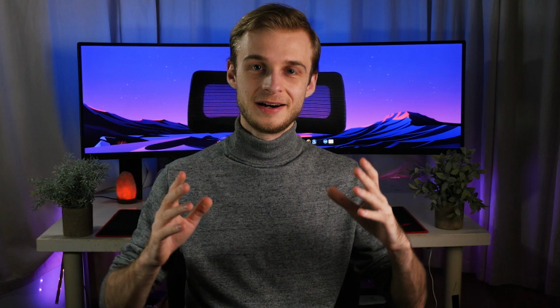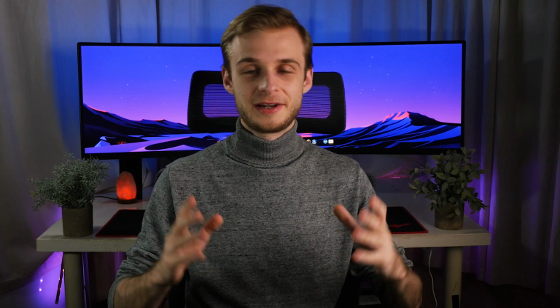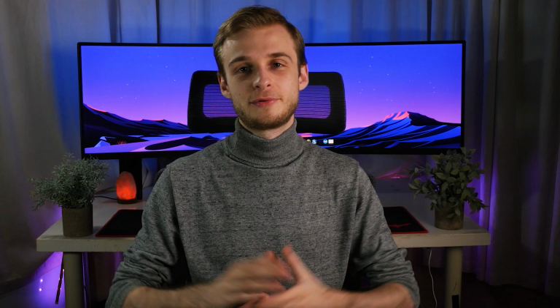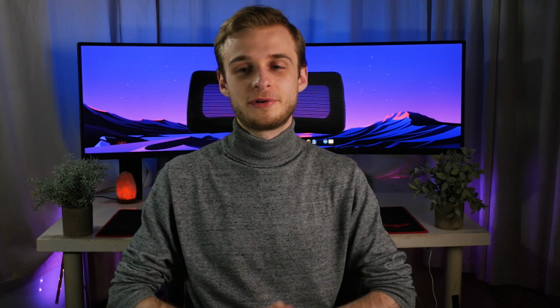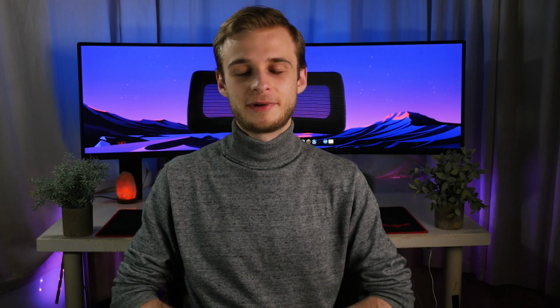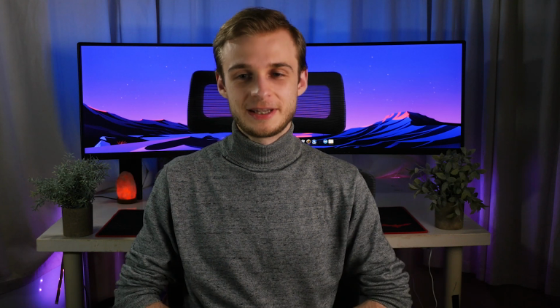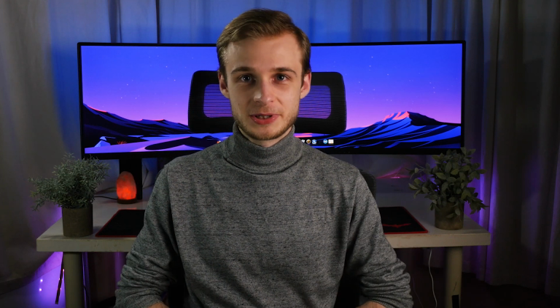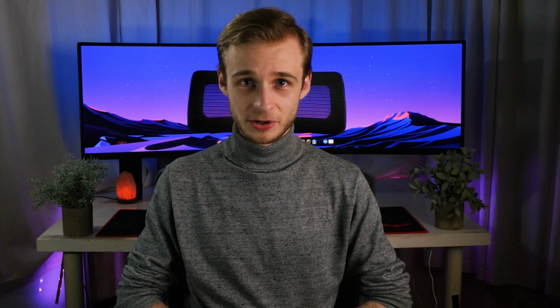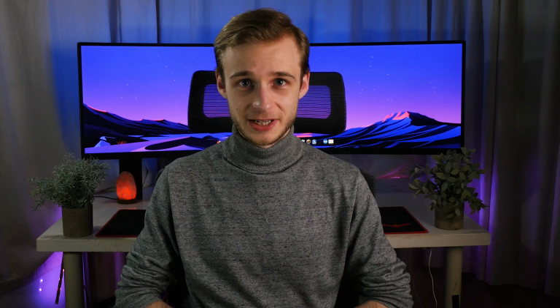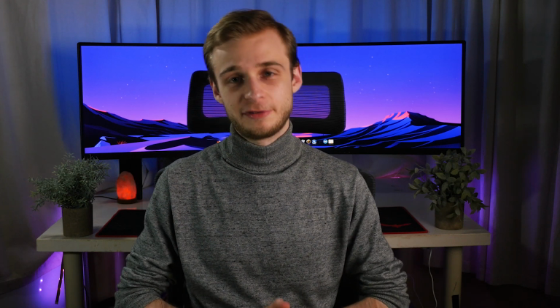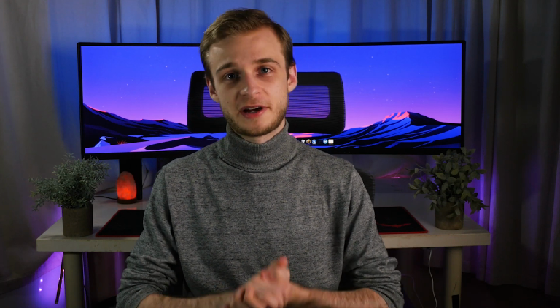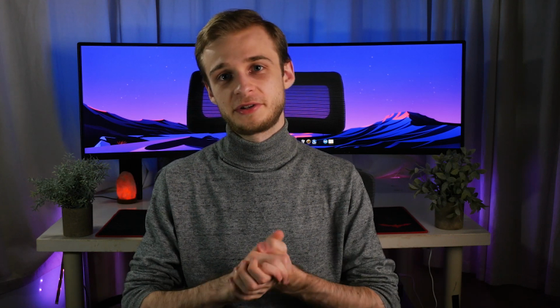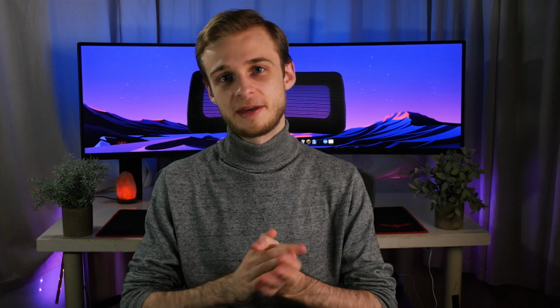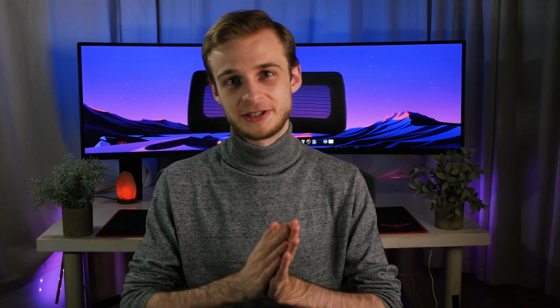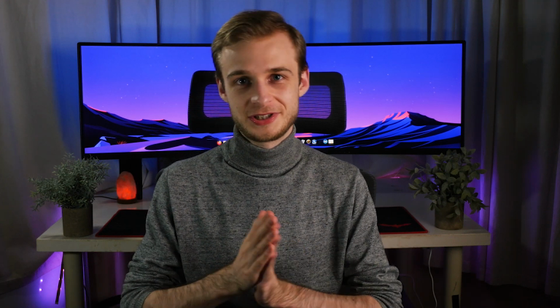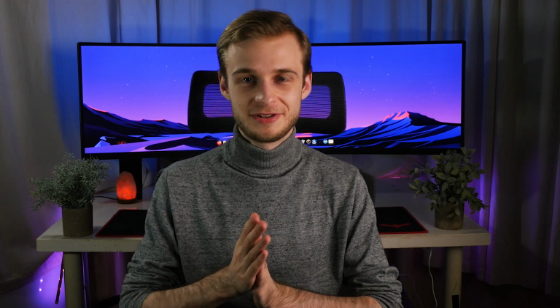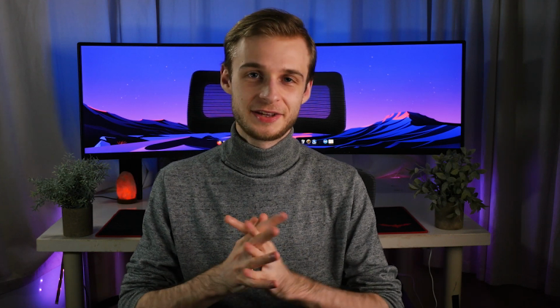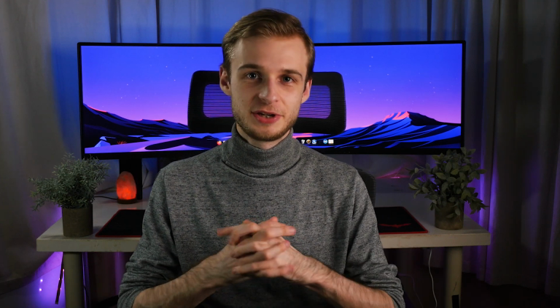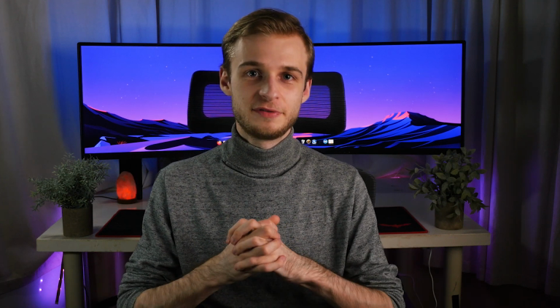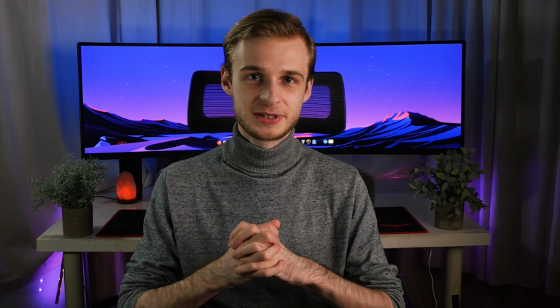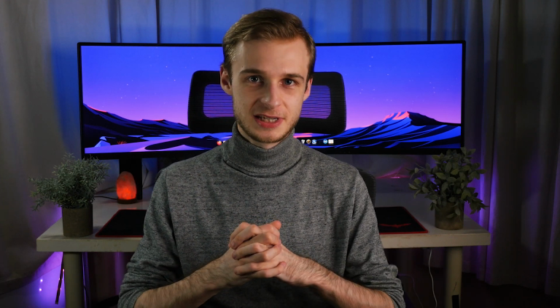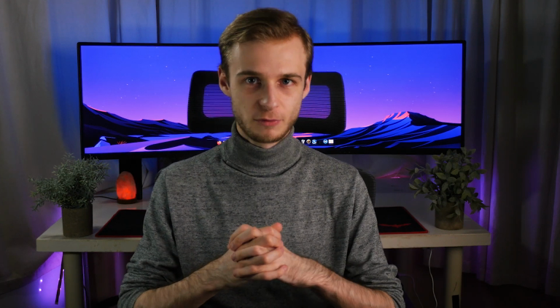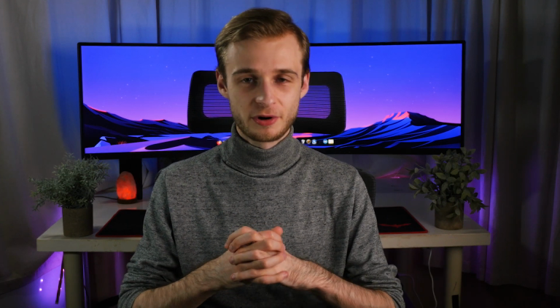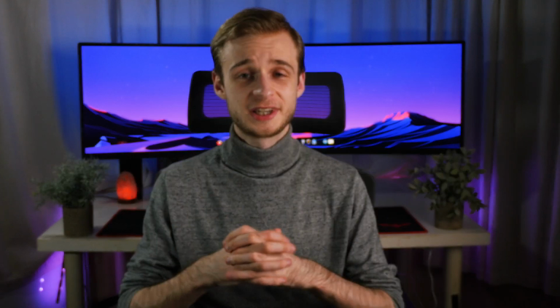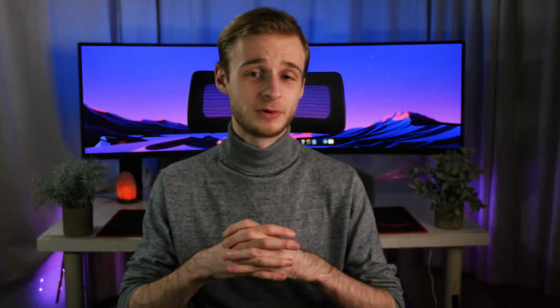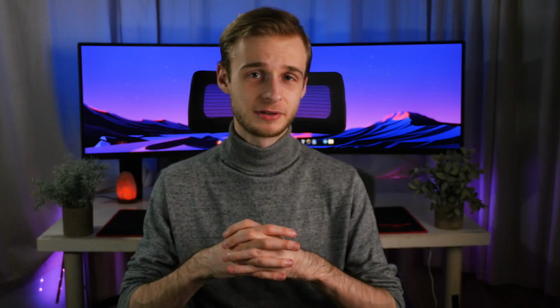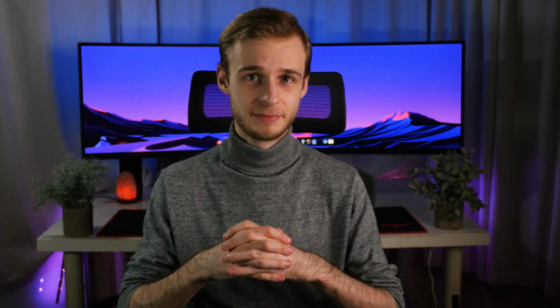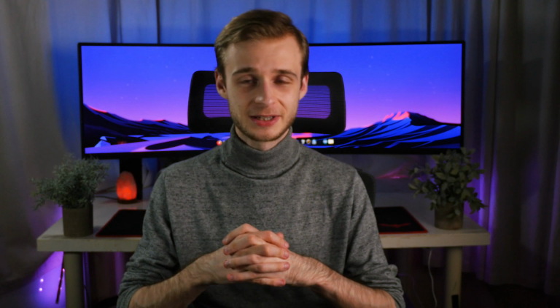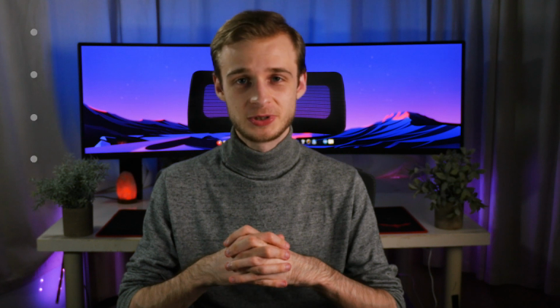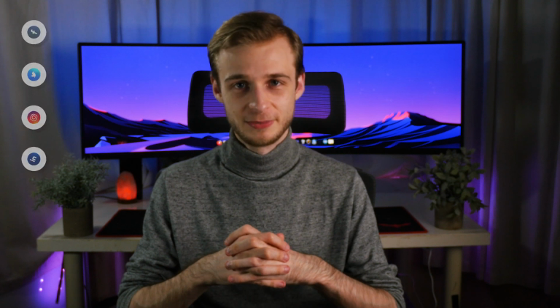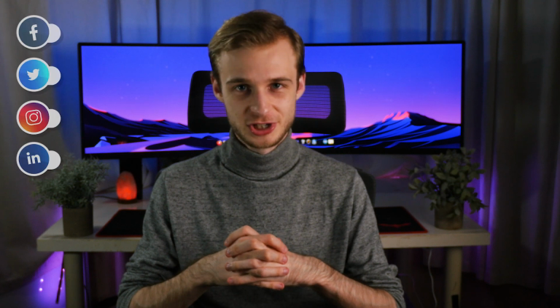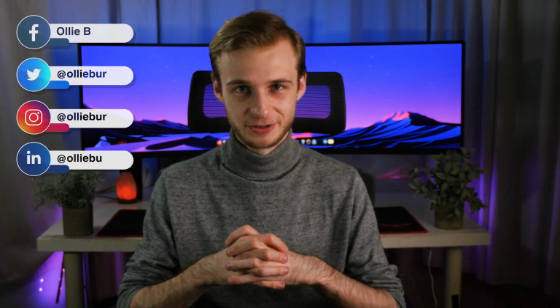Hi everyone, my name is Ollie. I'm a final year med student at the University of Warwick, and welcome back to my channel.